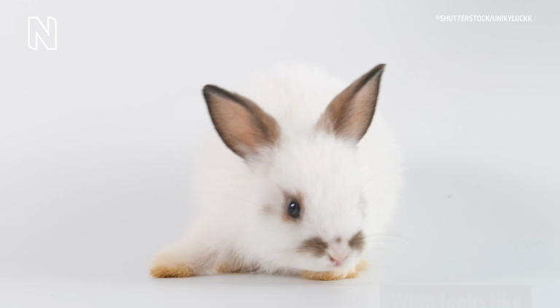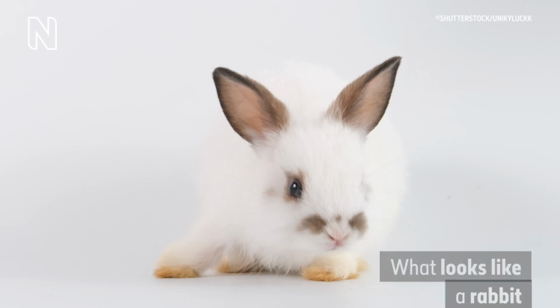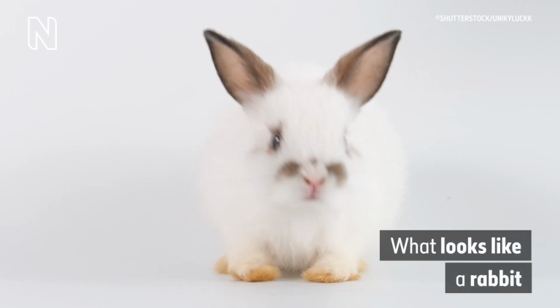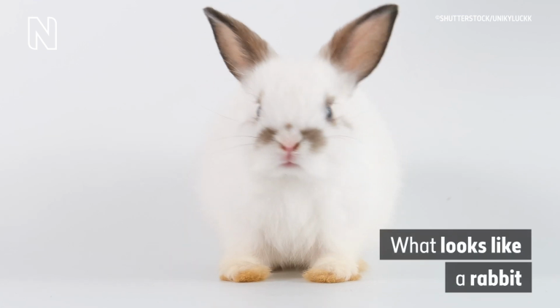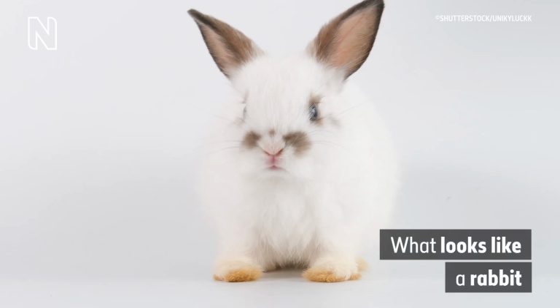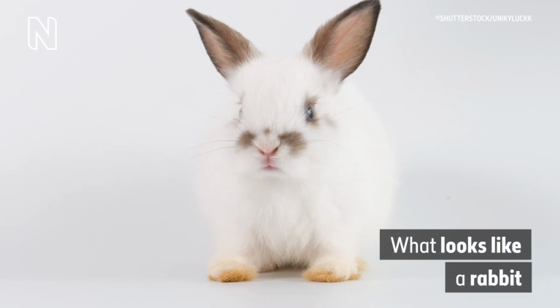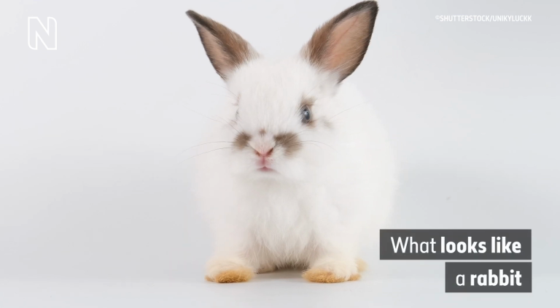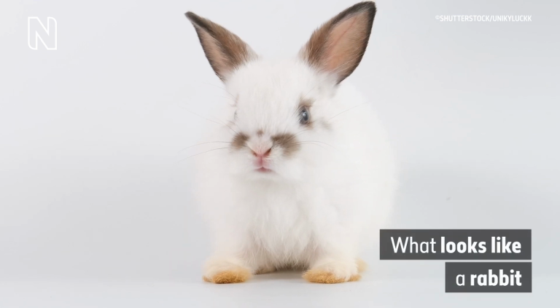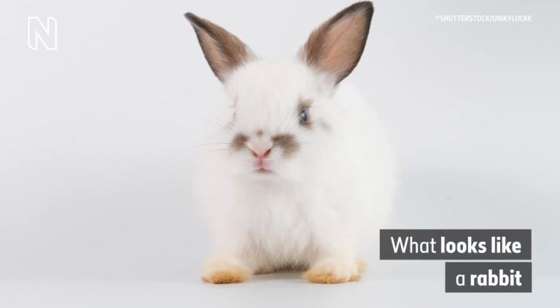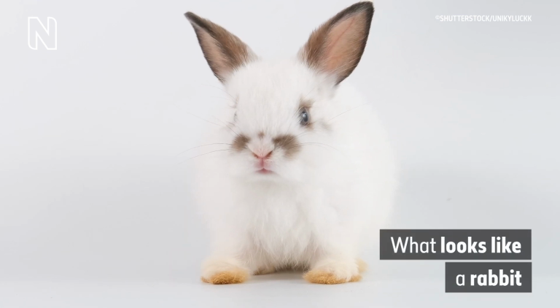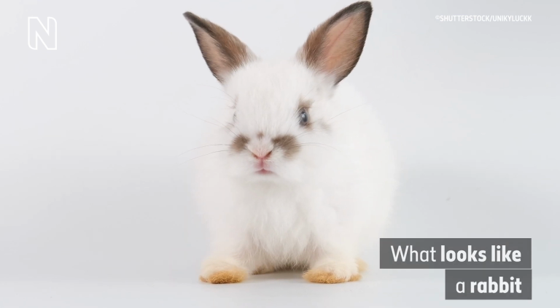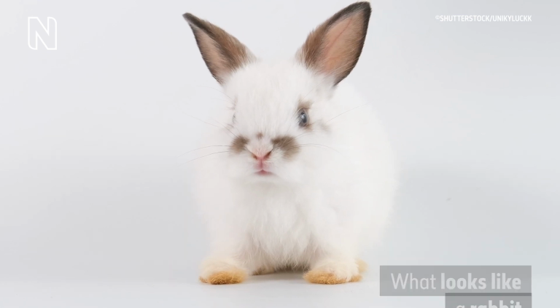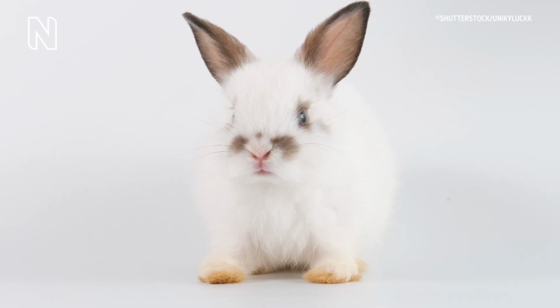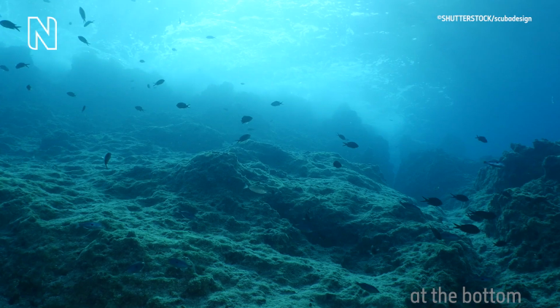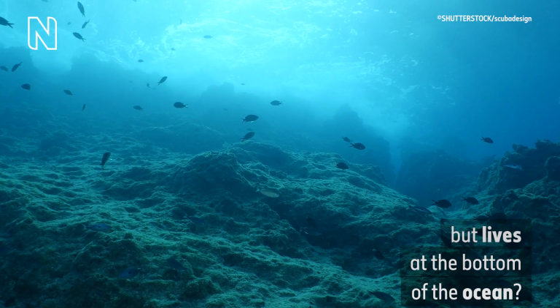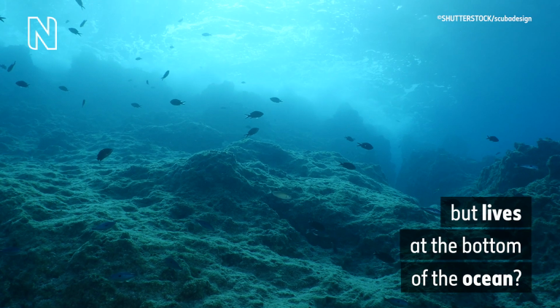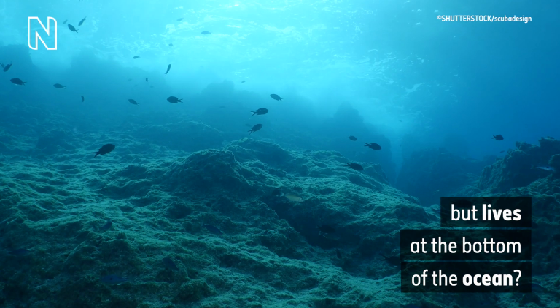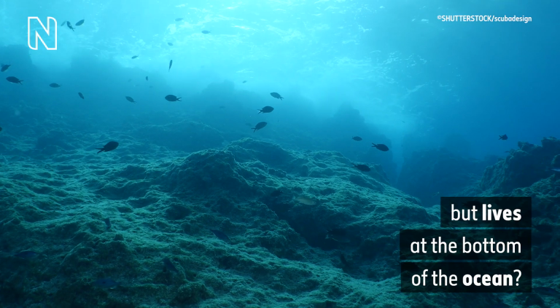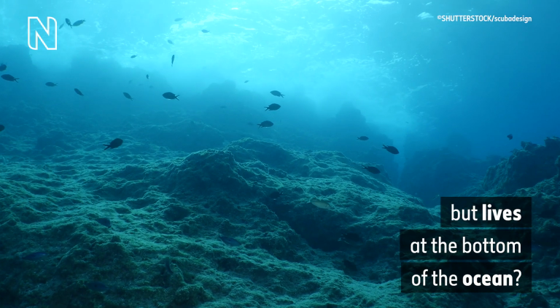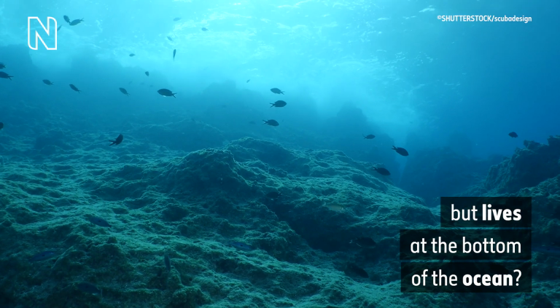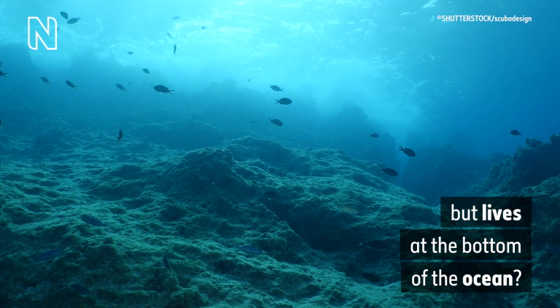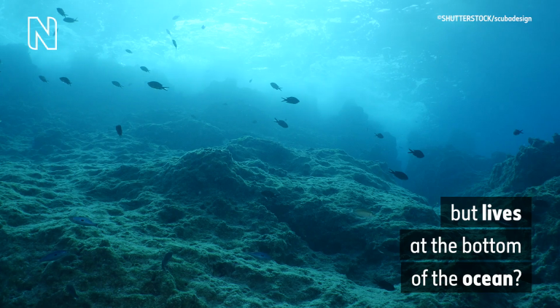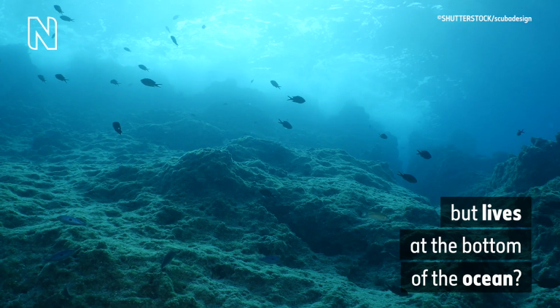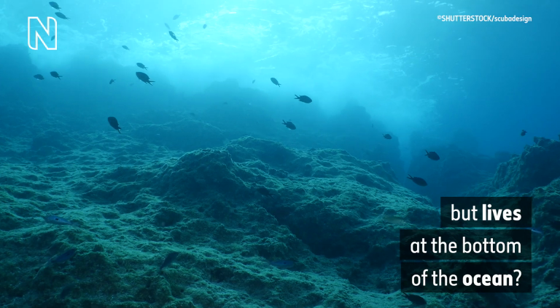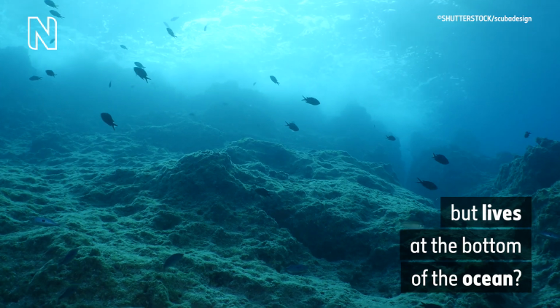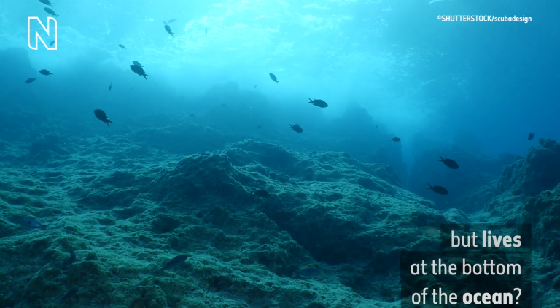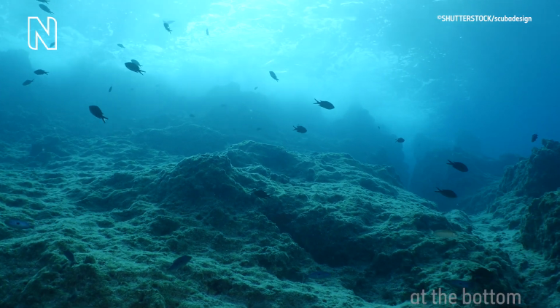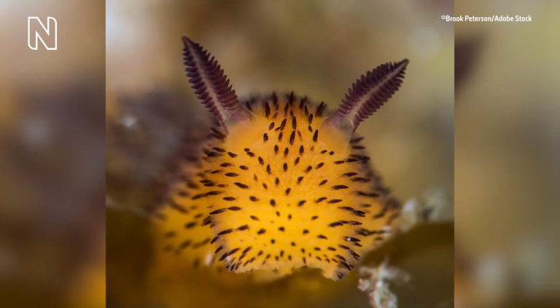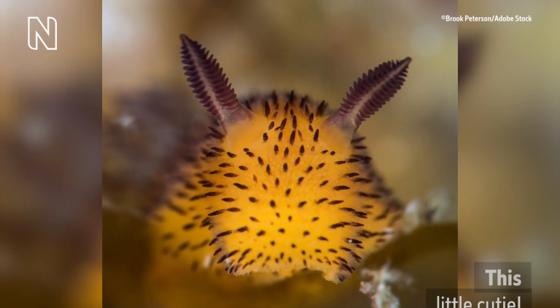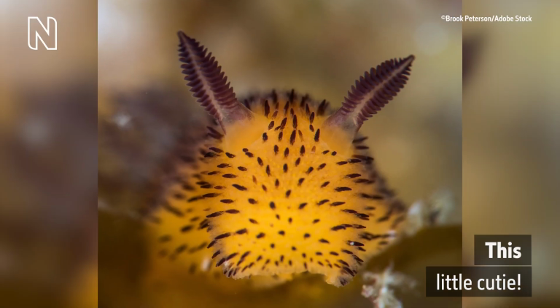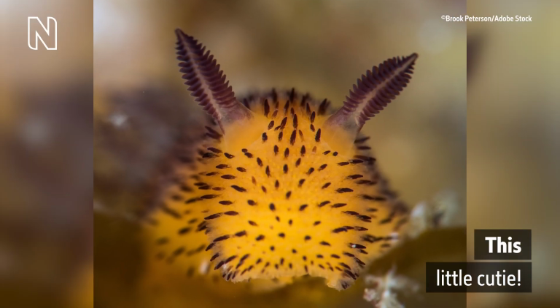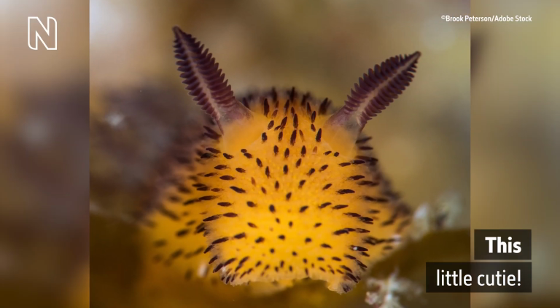A rabbit's nose twitches fast. What looks like a rabbit but lives at the bottom of the ocean? This little cutie.